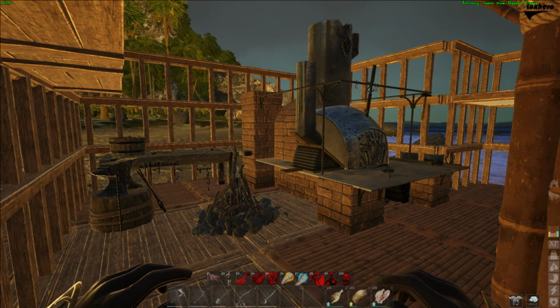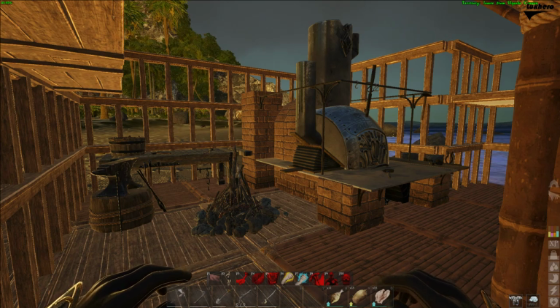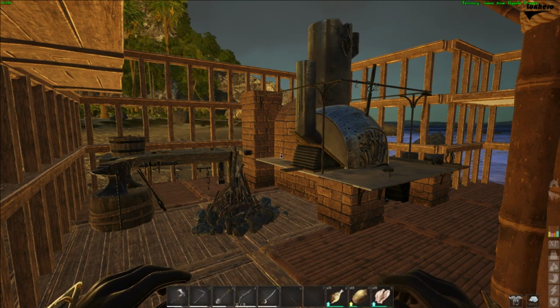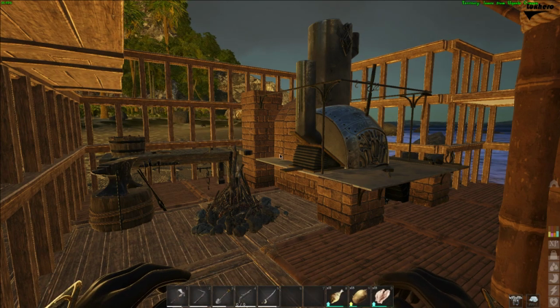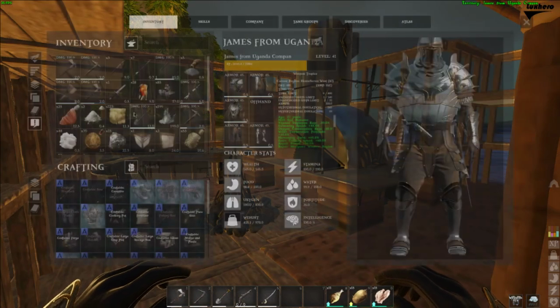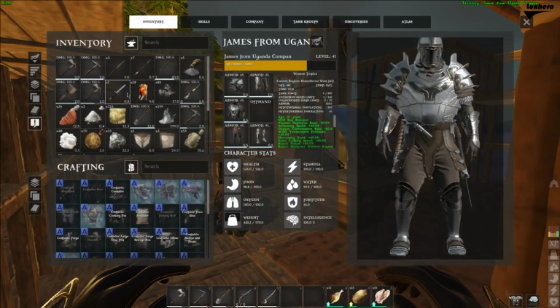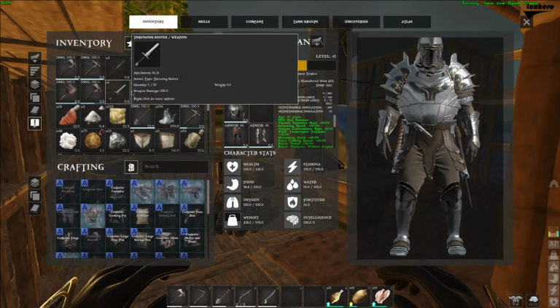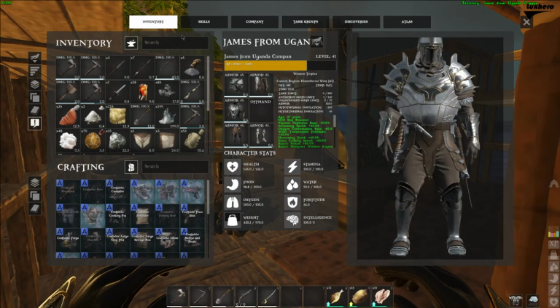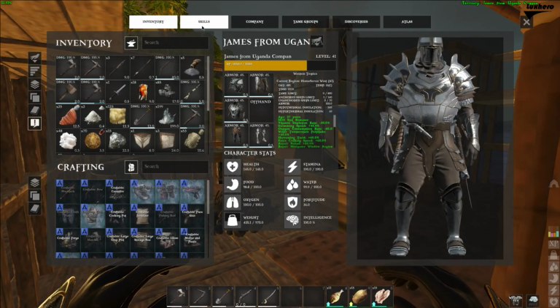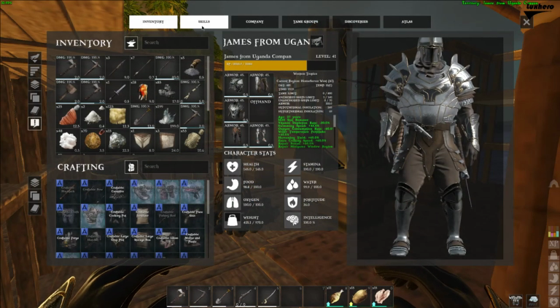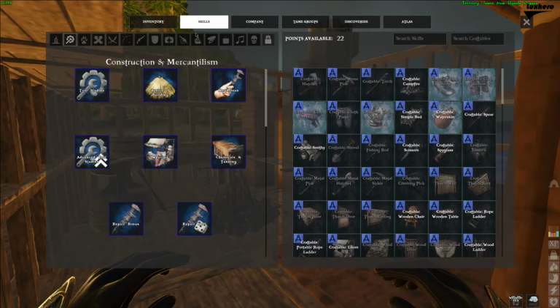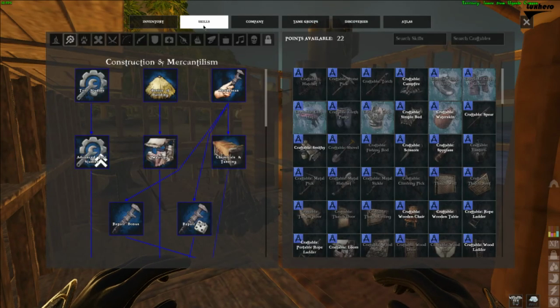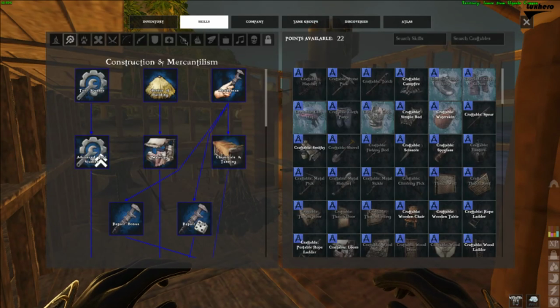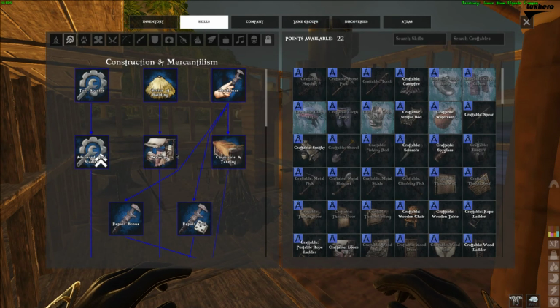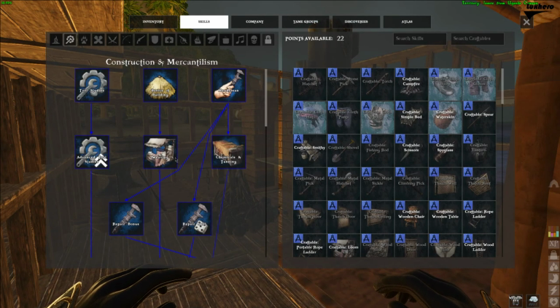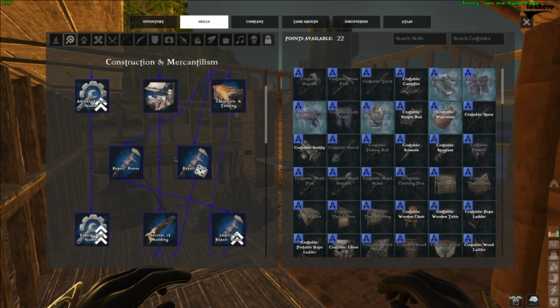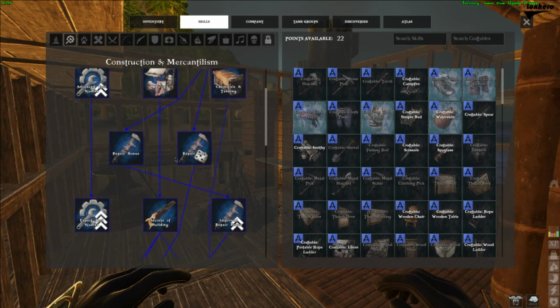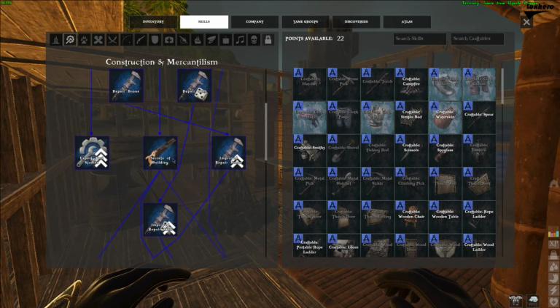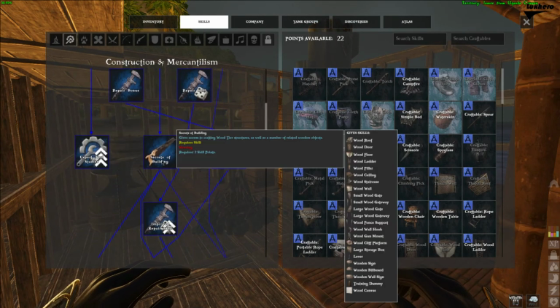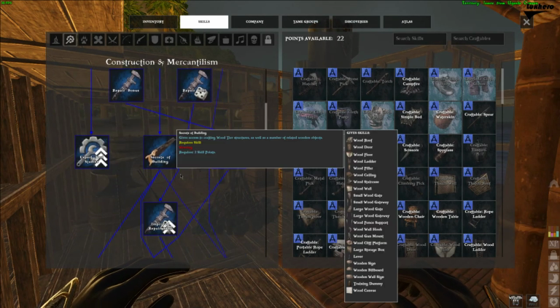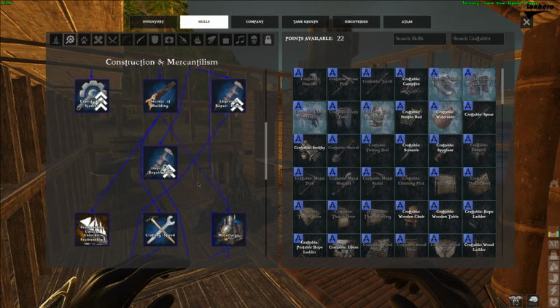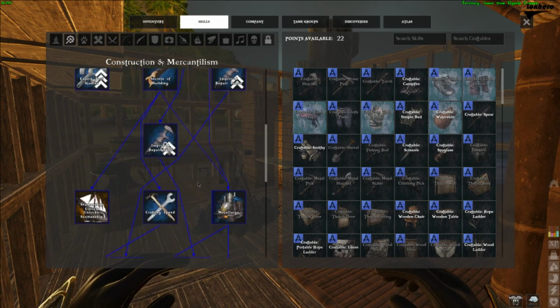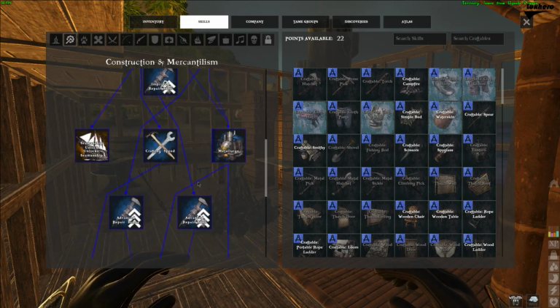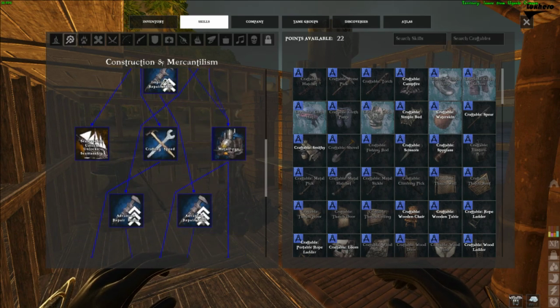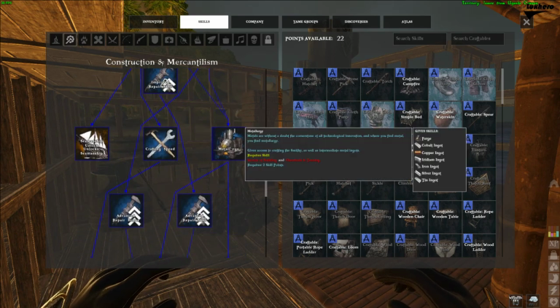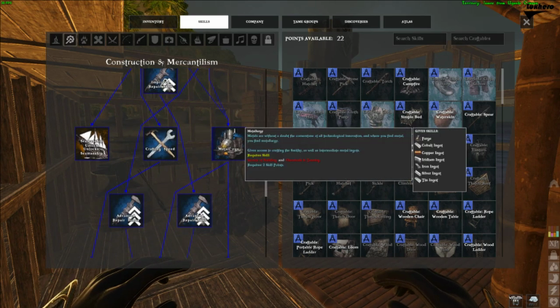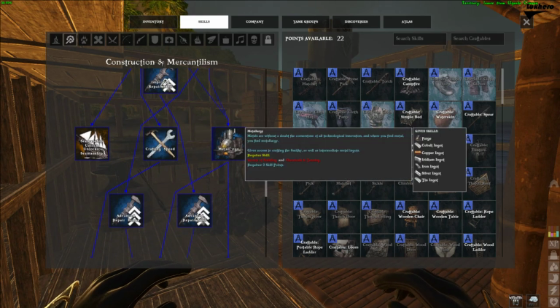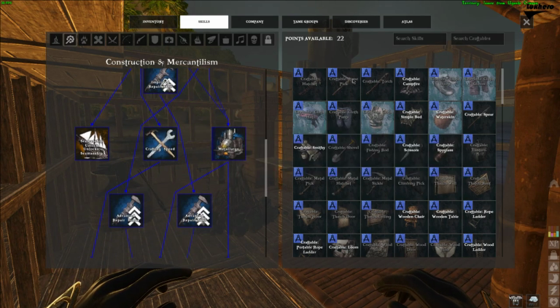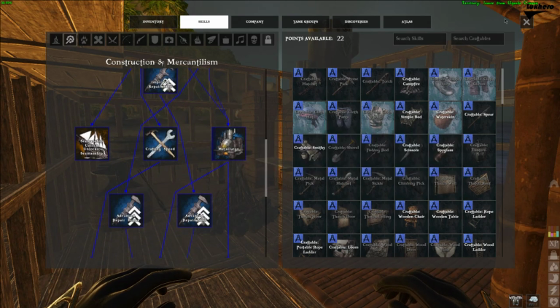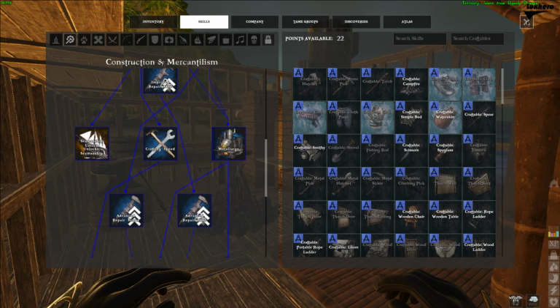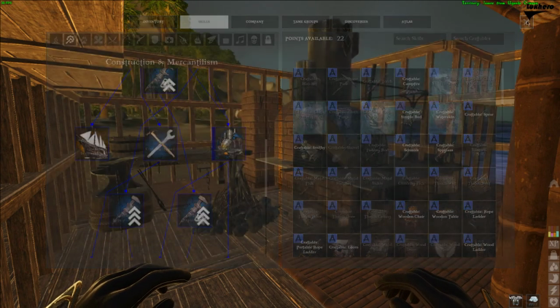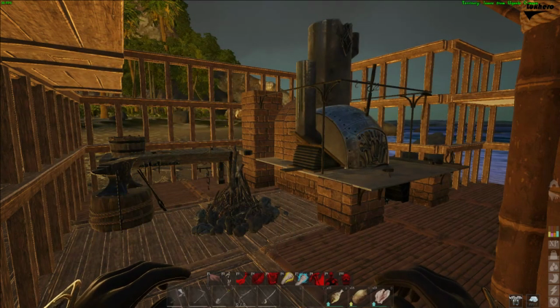So first of all, you will need to unlock the Metallurgy, Secrets of Building, and Chemicals and Tanning skill from the Construction and Mercantilism tree.